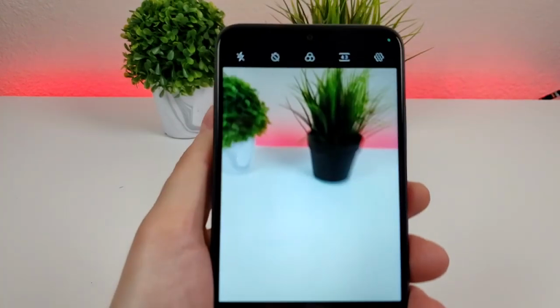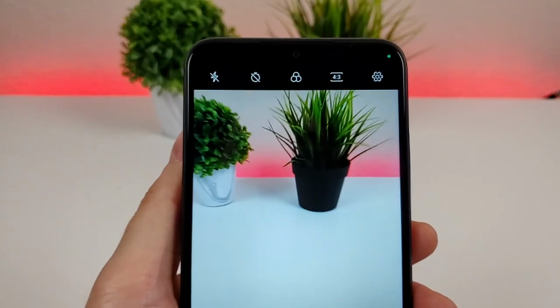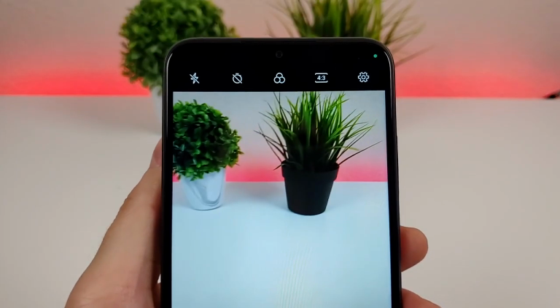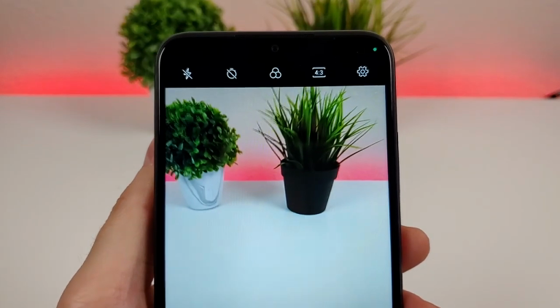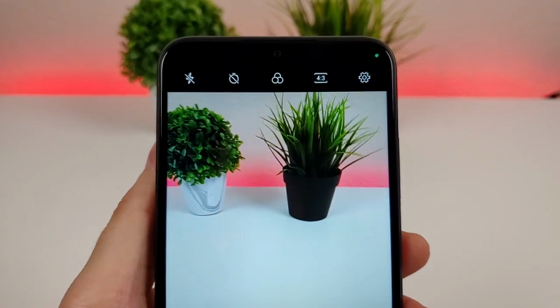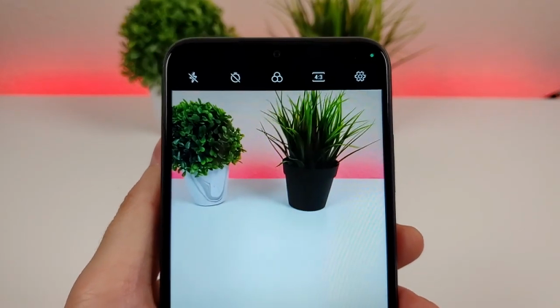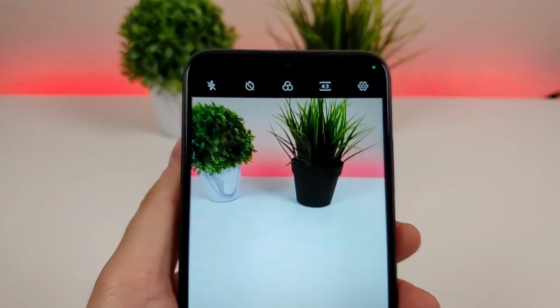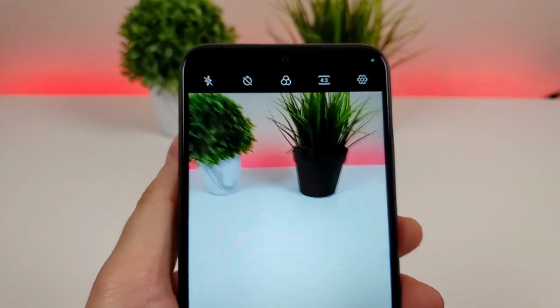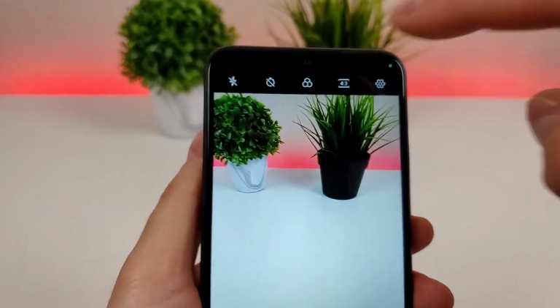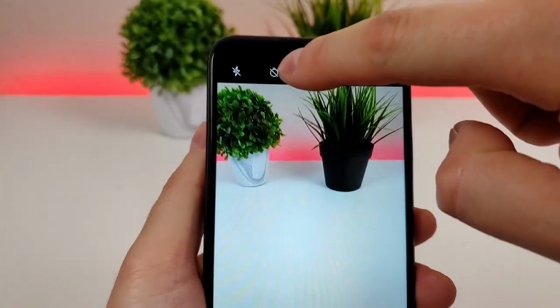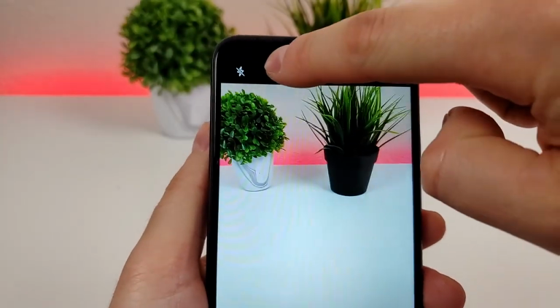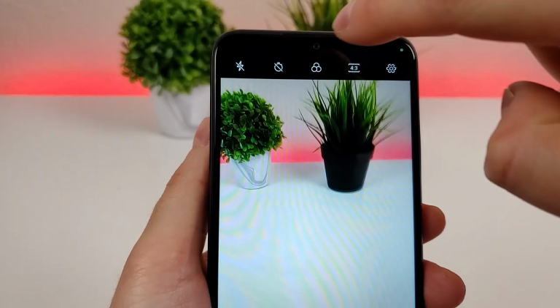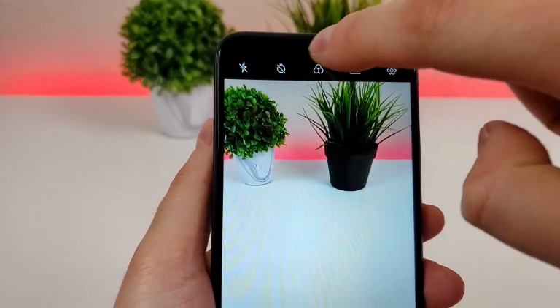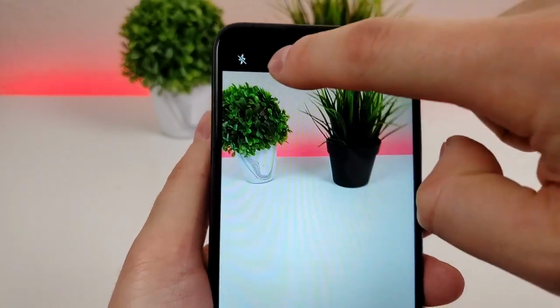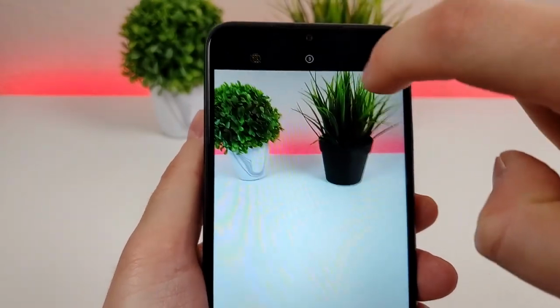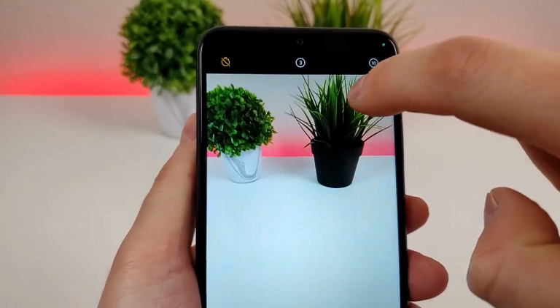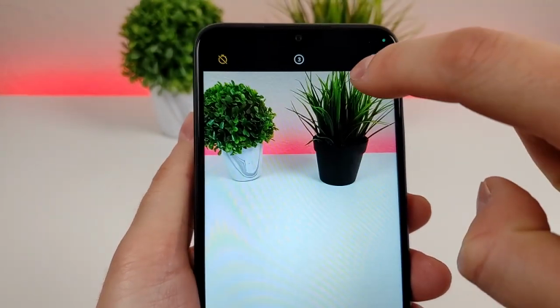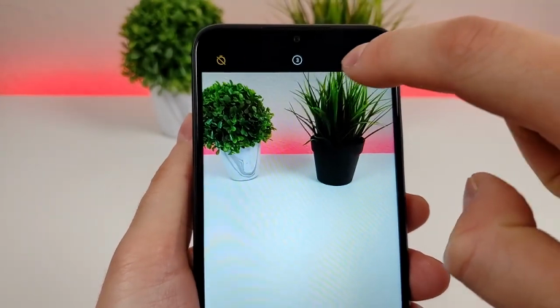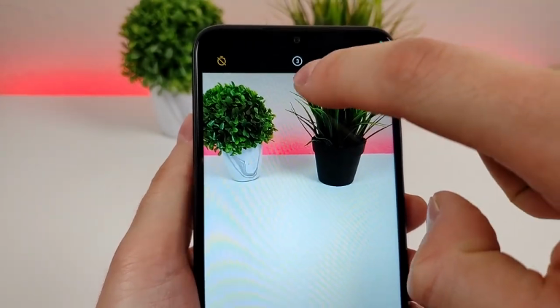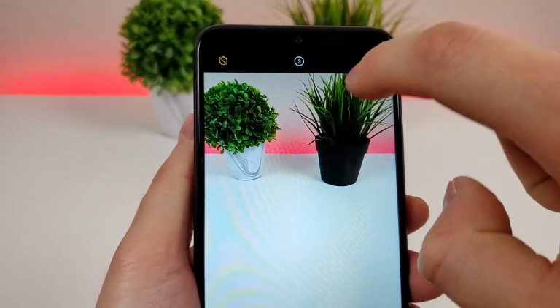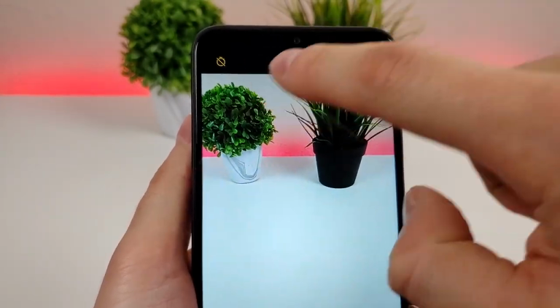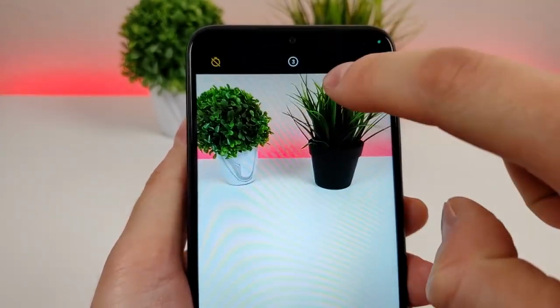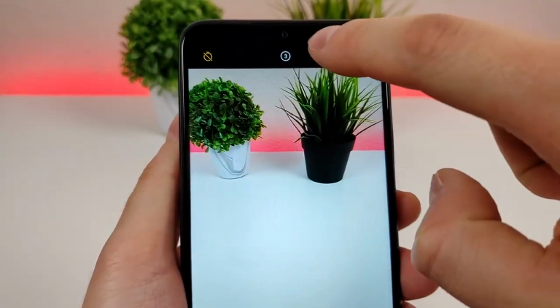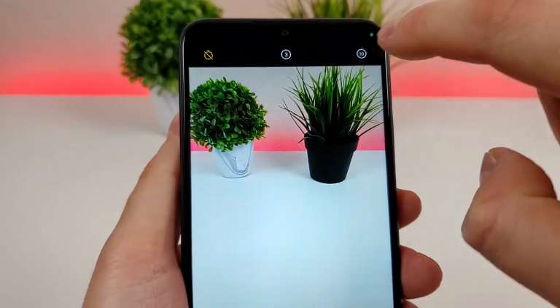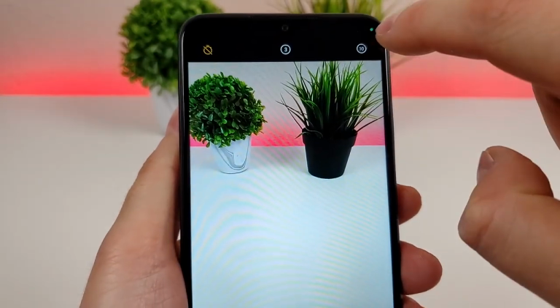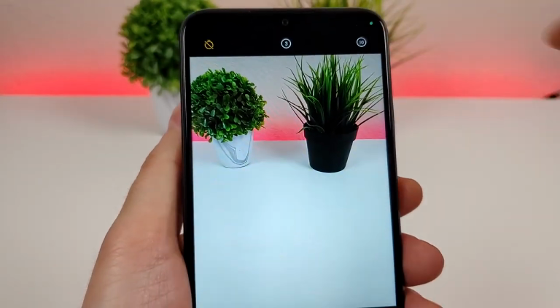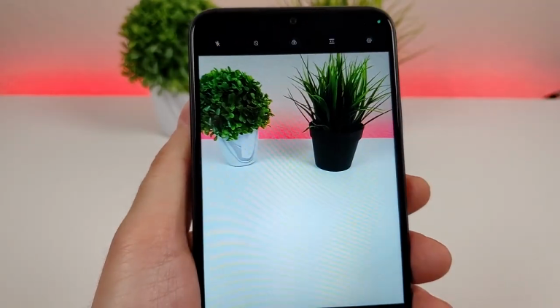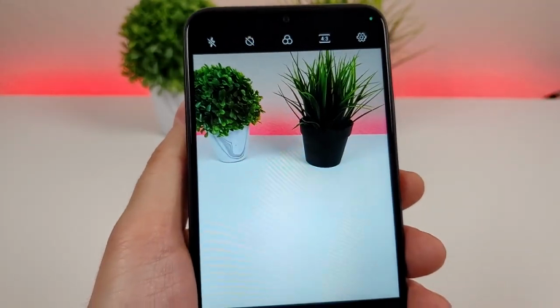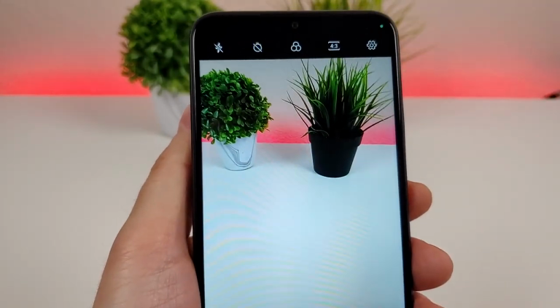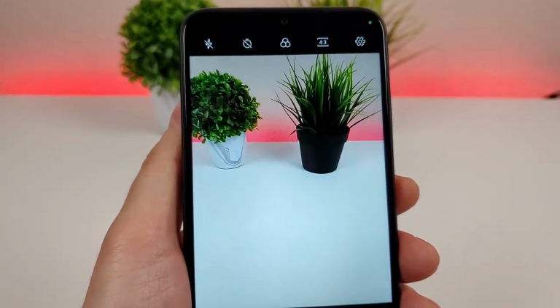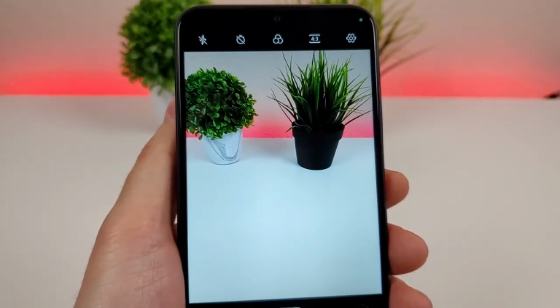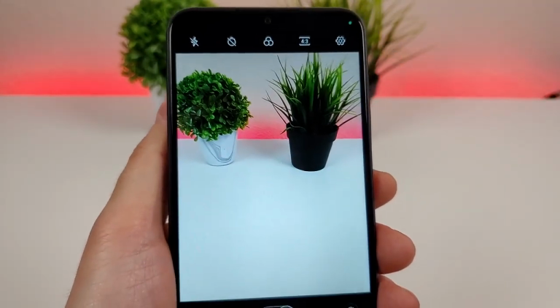Looking at some other options, we have the timer. You can set no timer, three seconds, or ten seconds, which is certainly helpful.